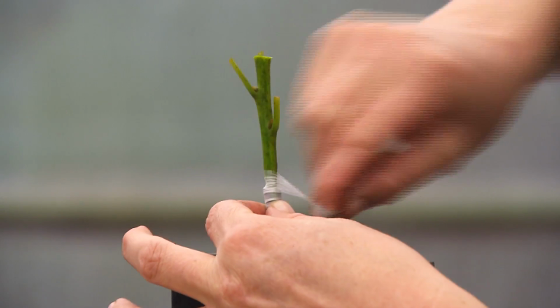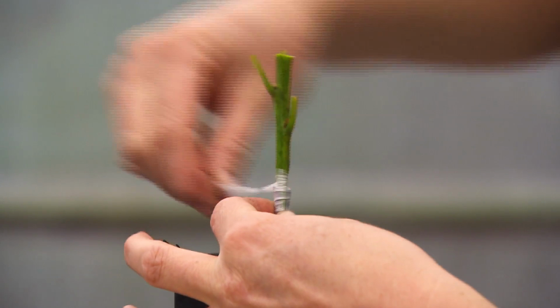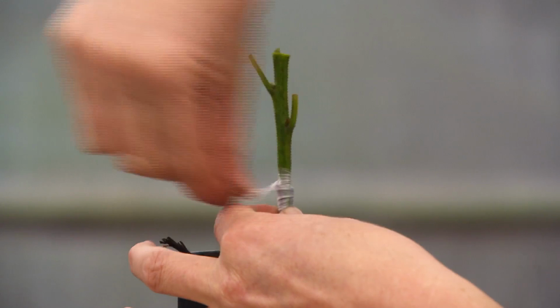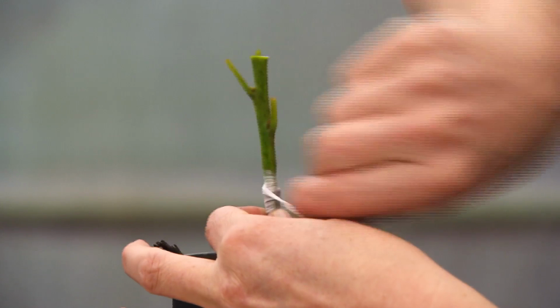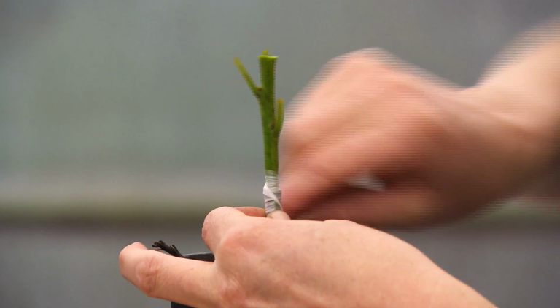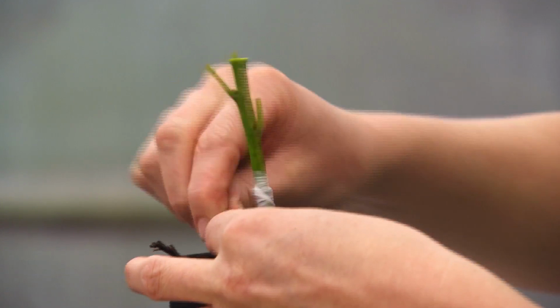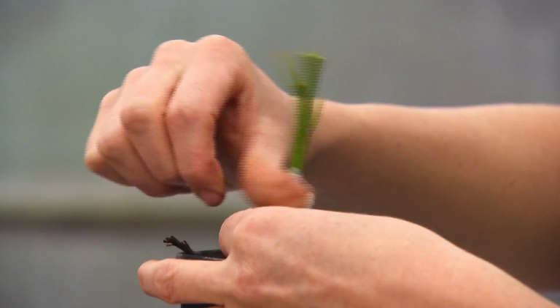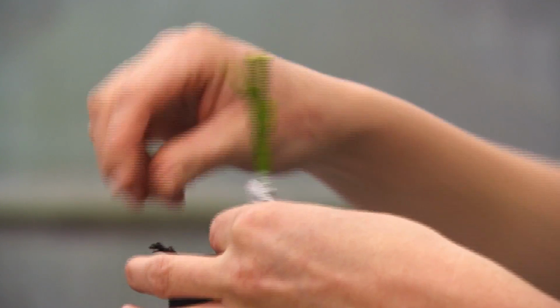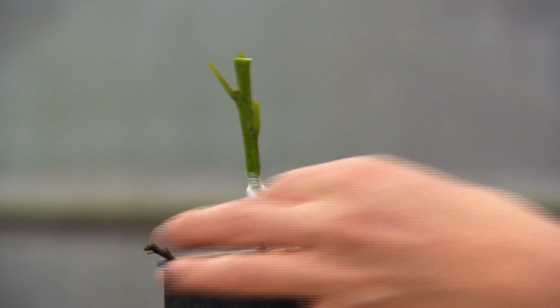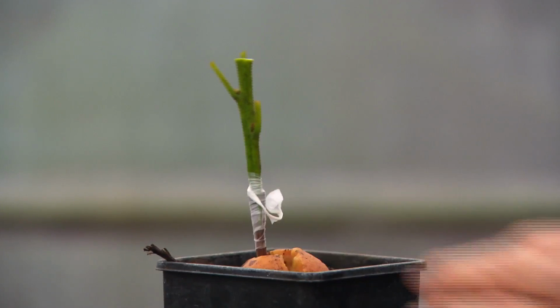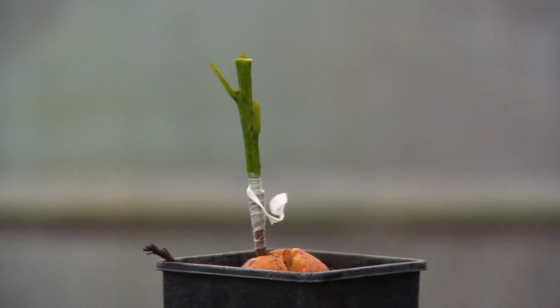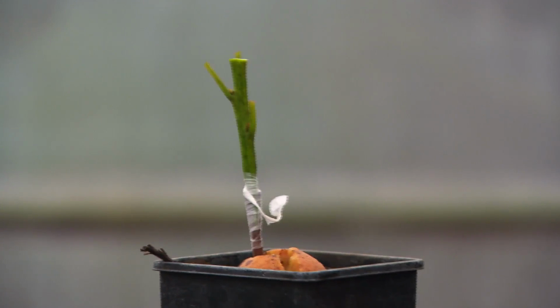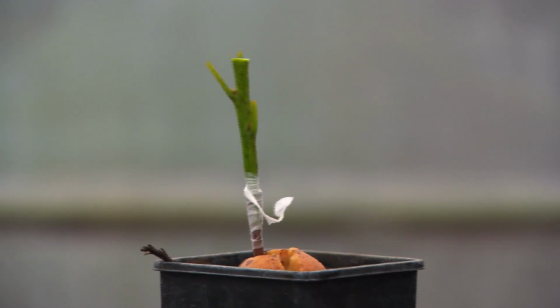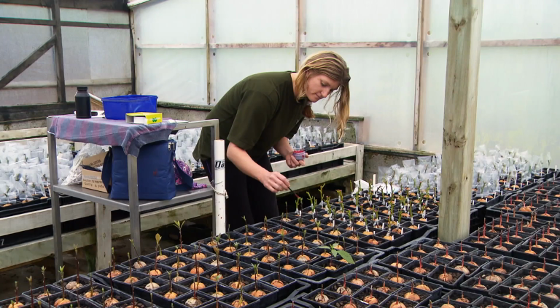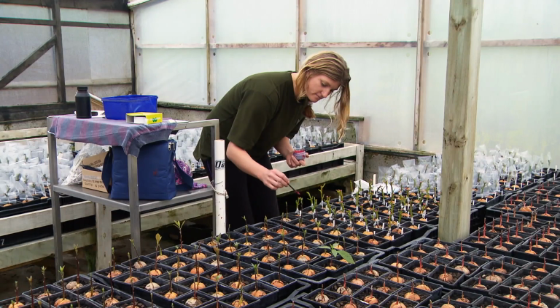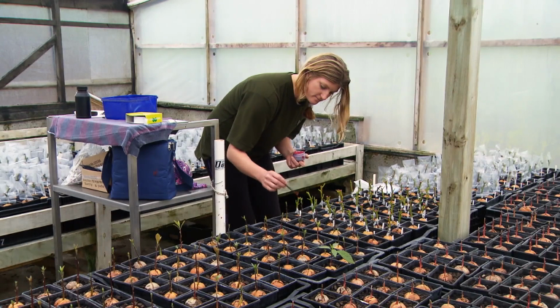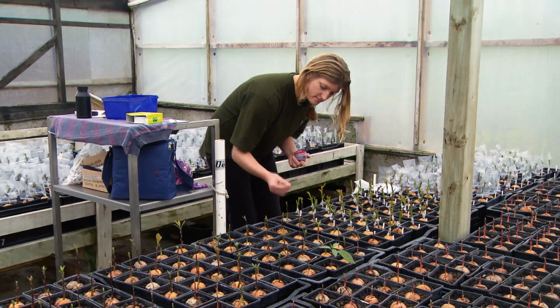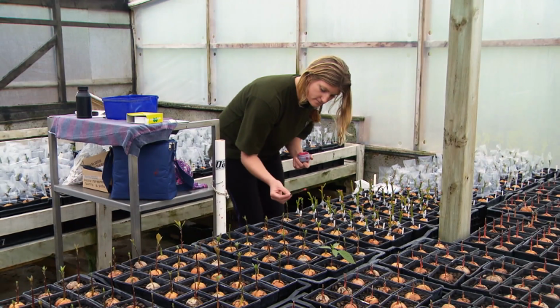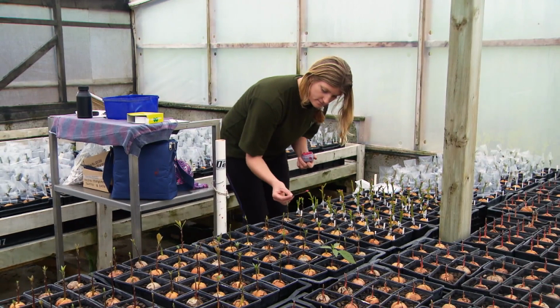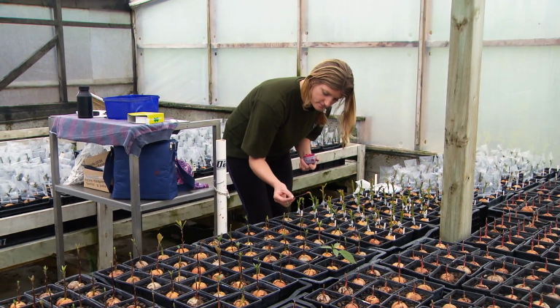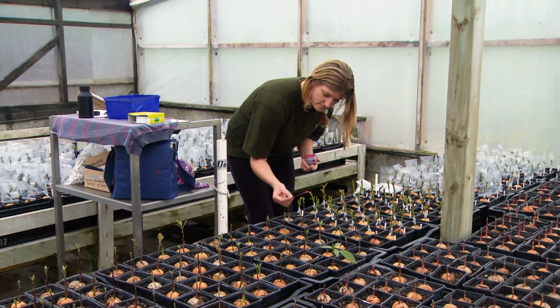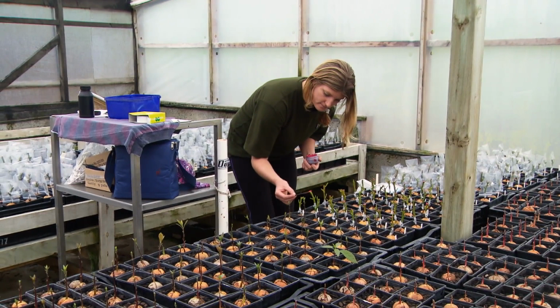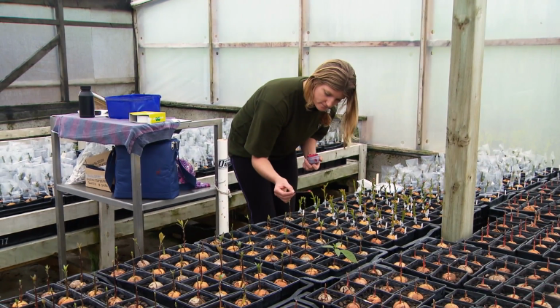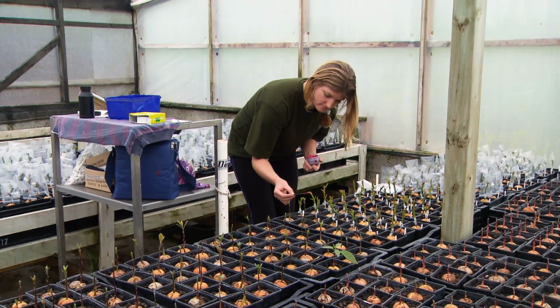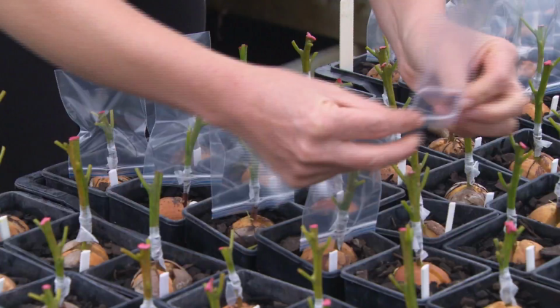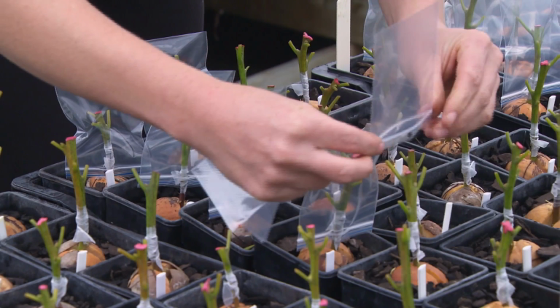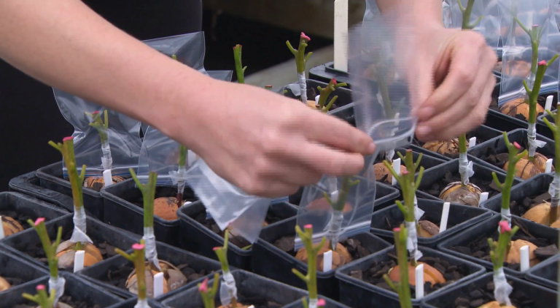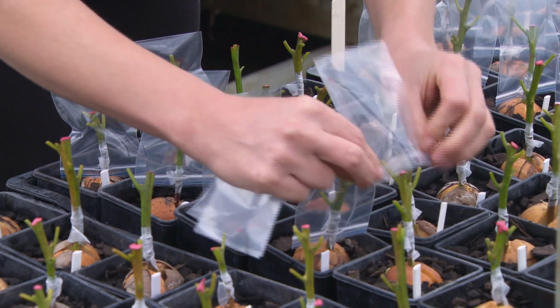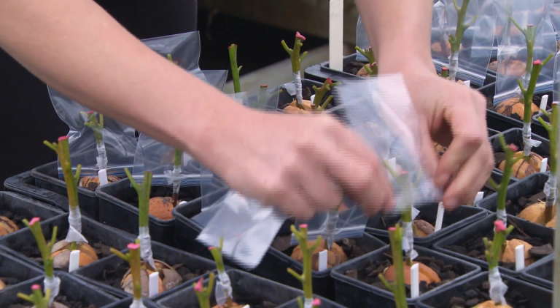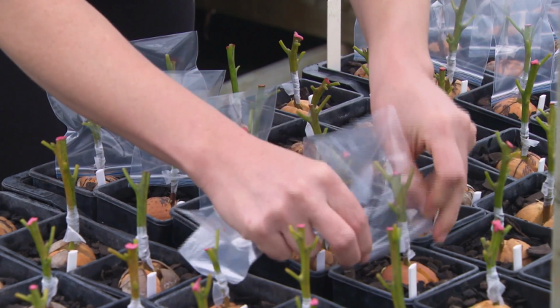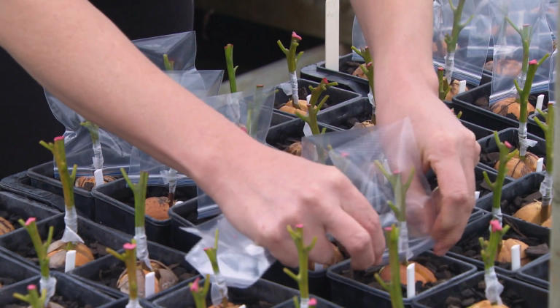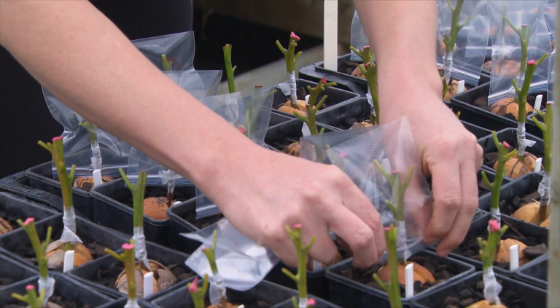It took a decade of practice before he commercialised the process at Limwood, and another four years before they were able to produce significant volumes.